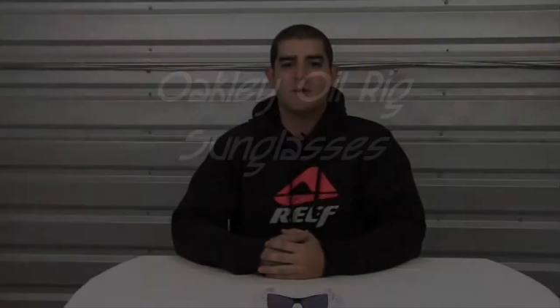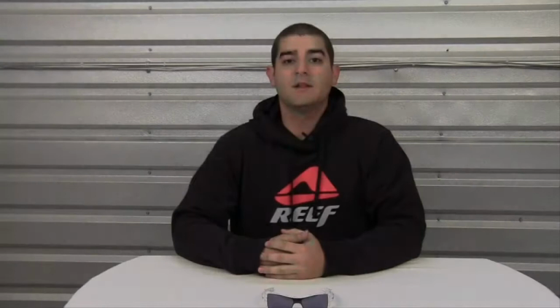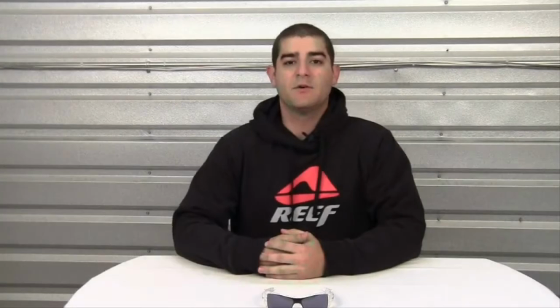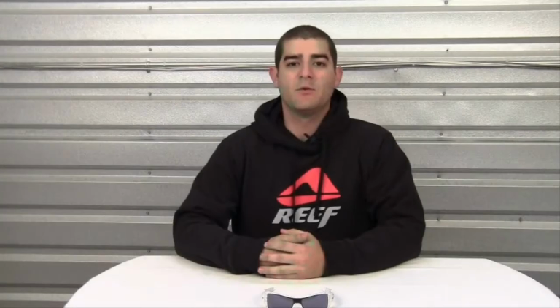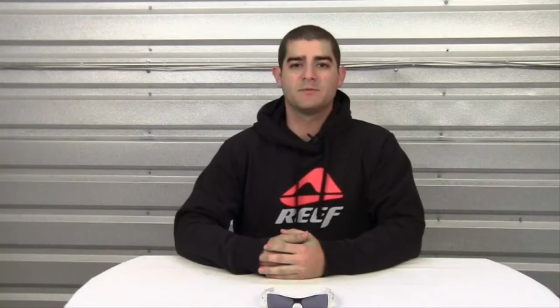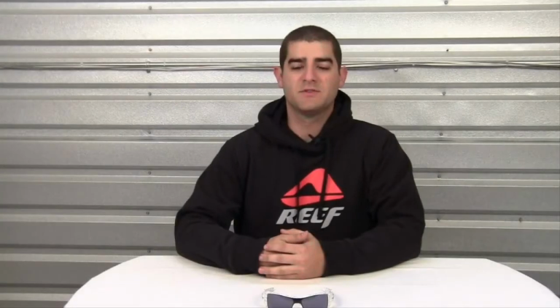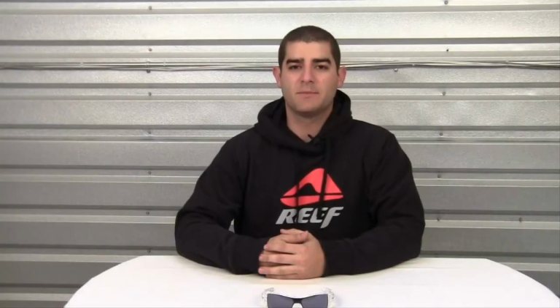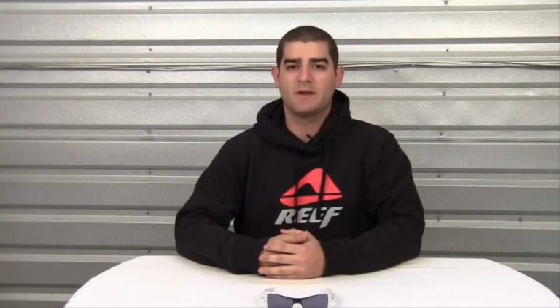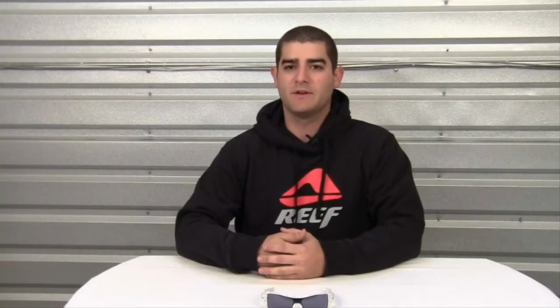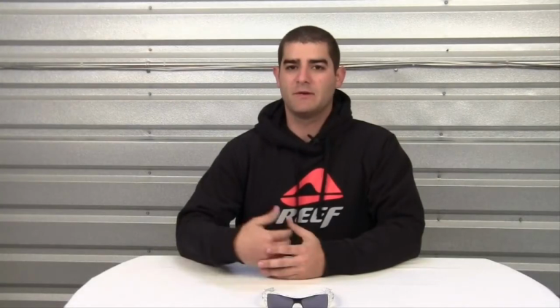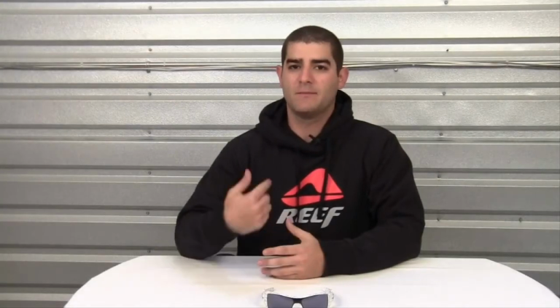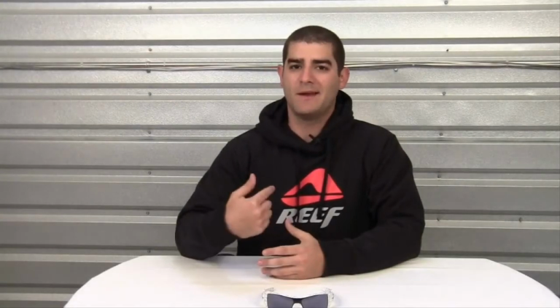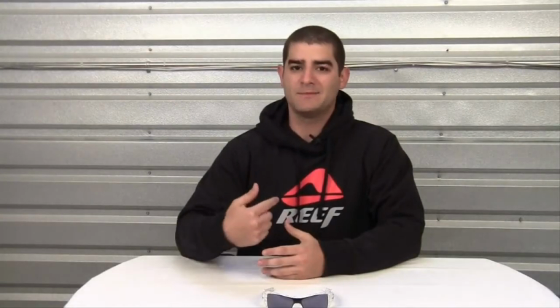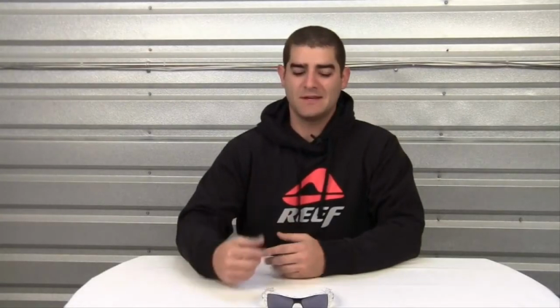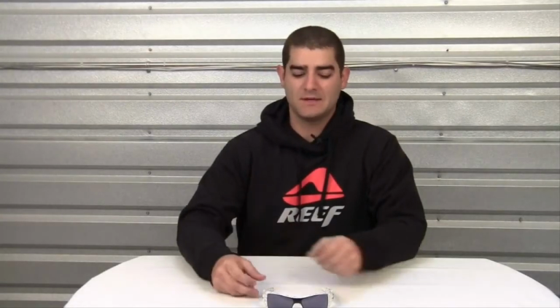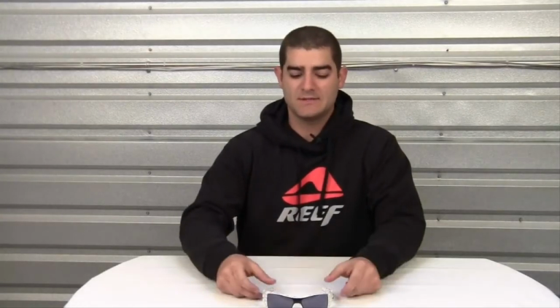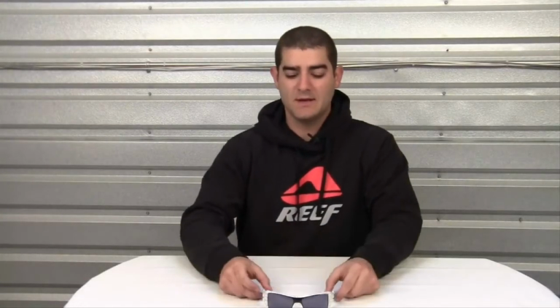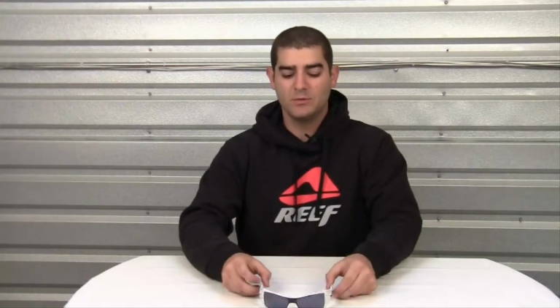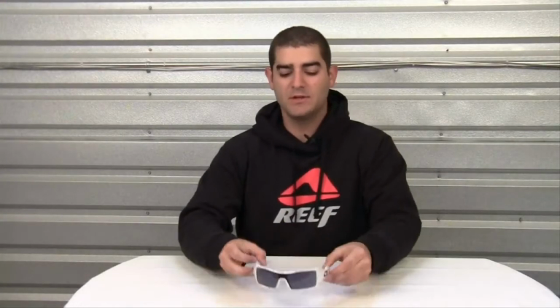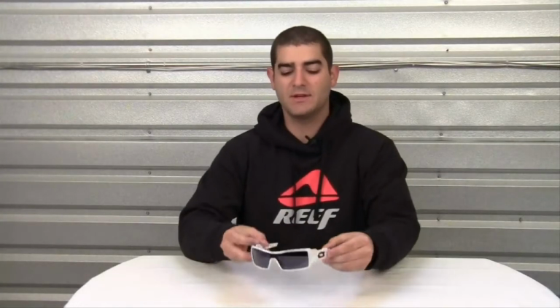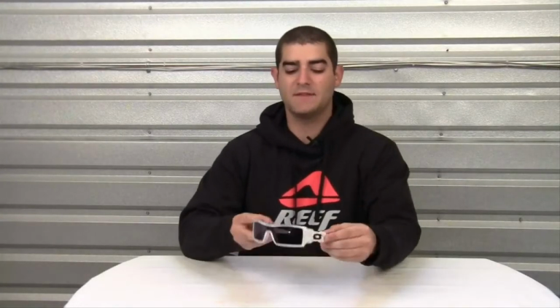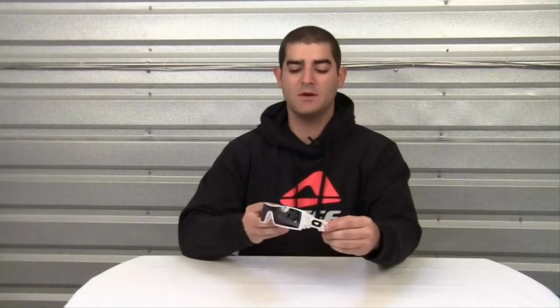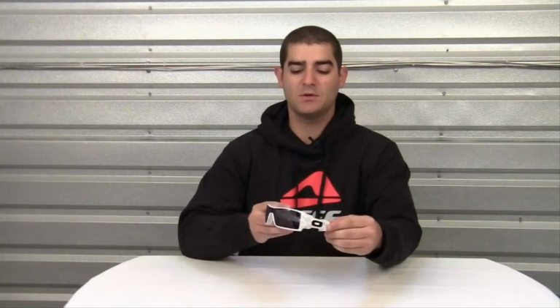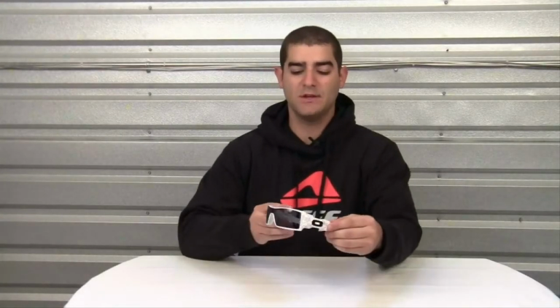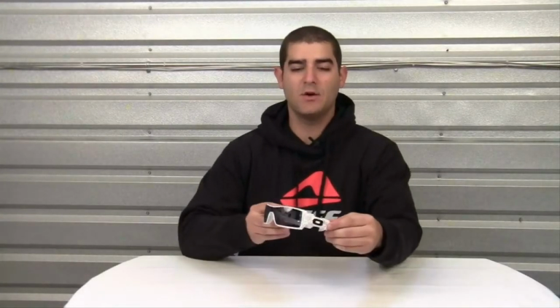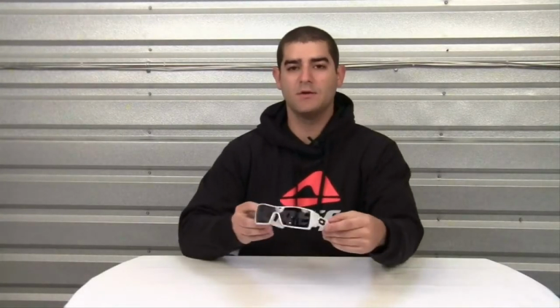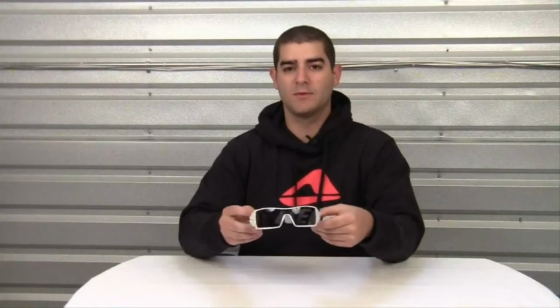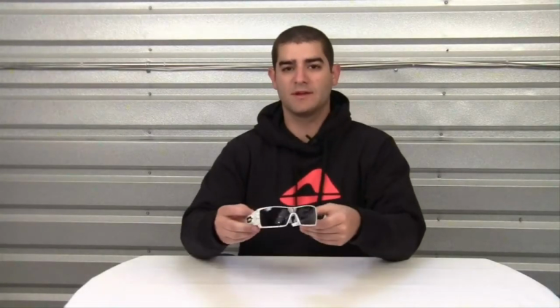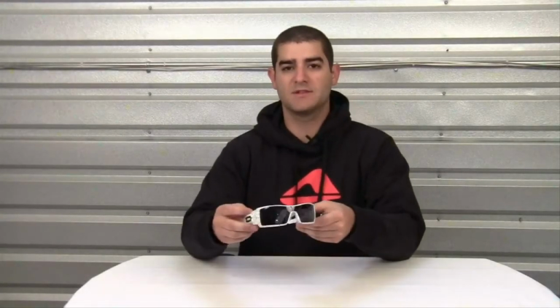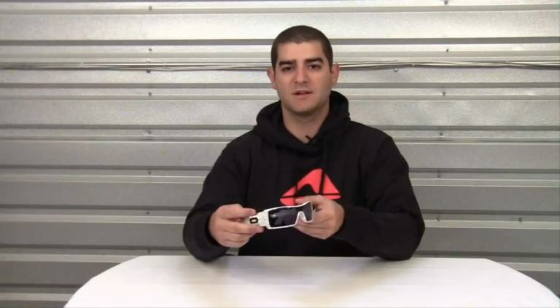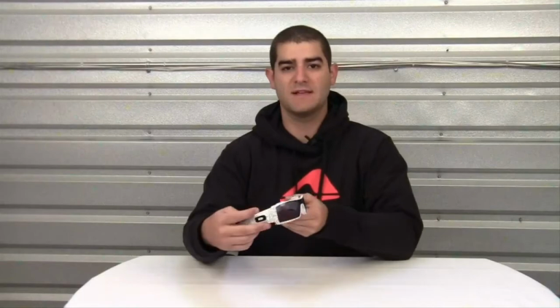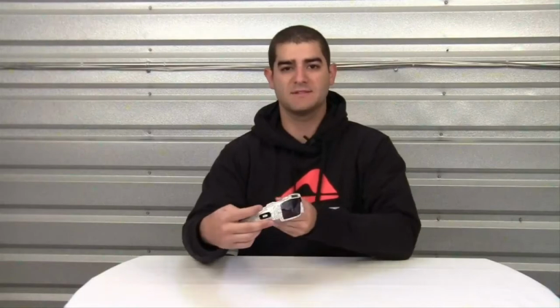Hello and welcome to another product video. My name is Nick. Today we'll be looking at the Oakley Oil Rig sunglasses.